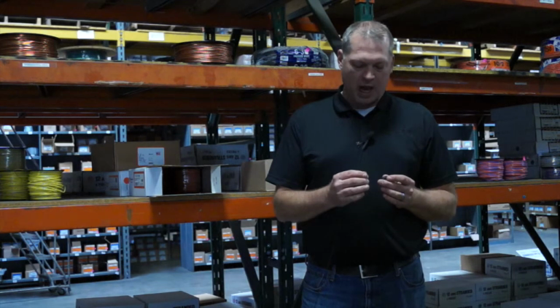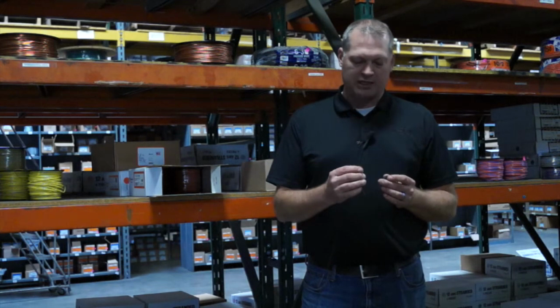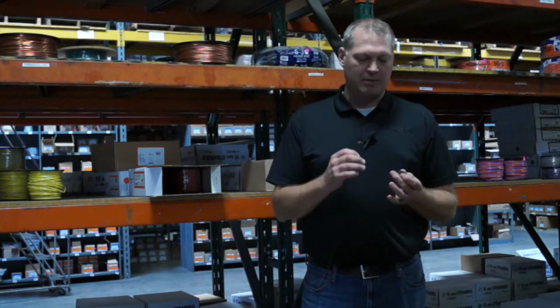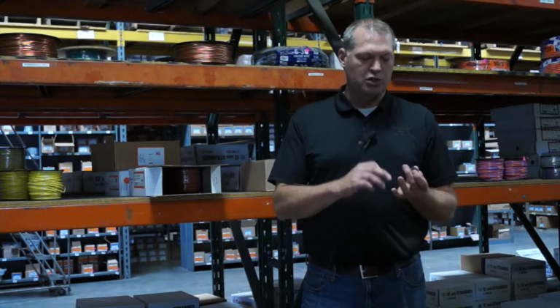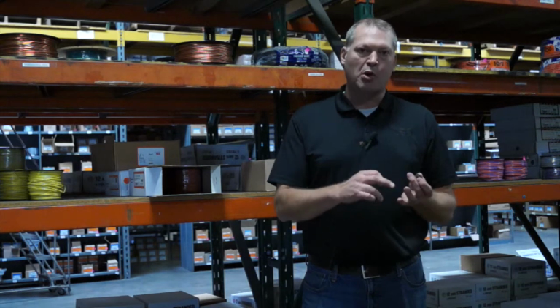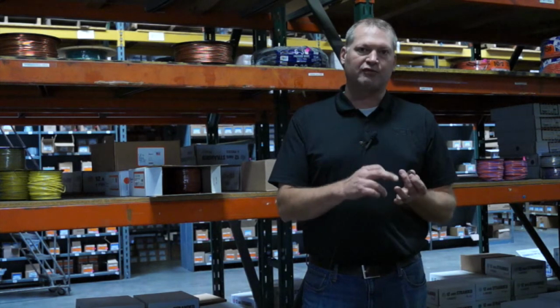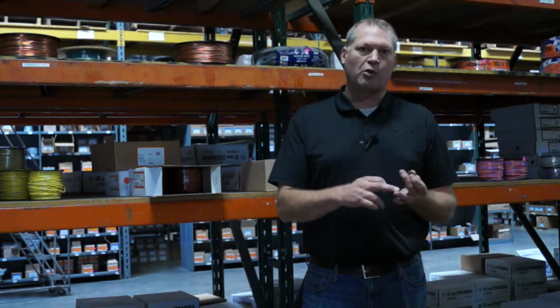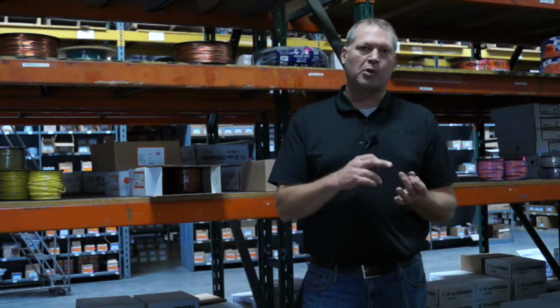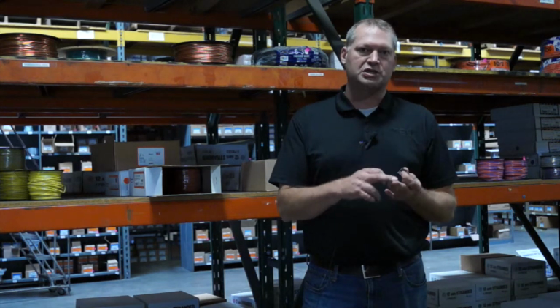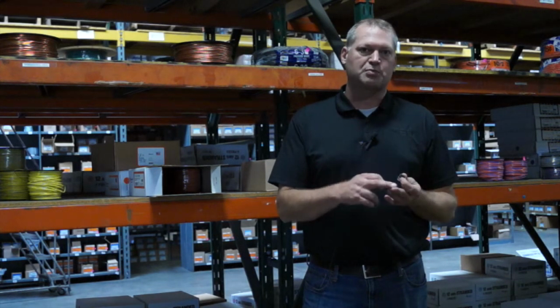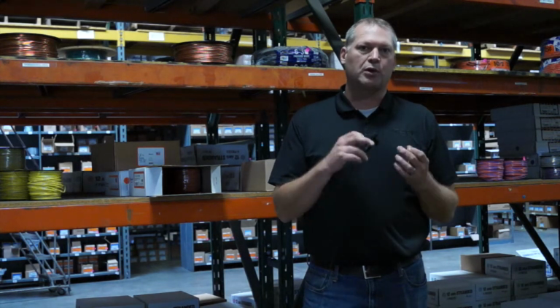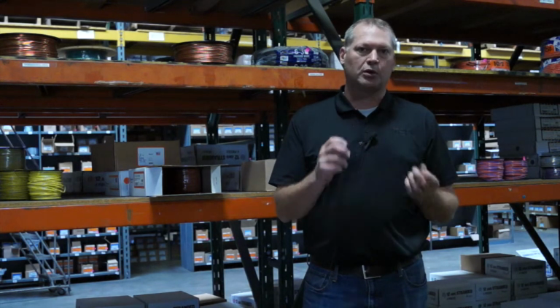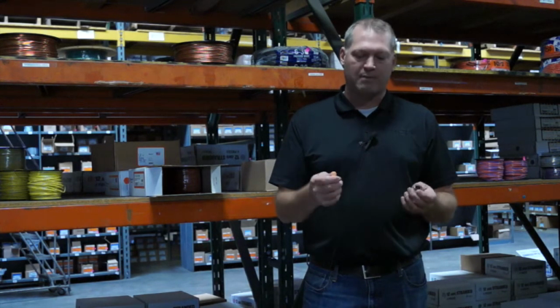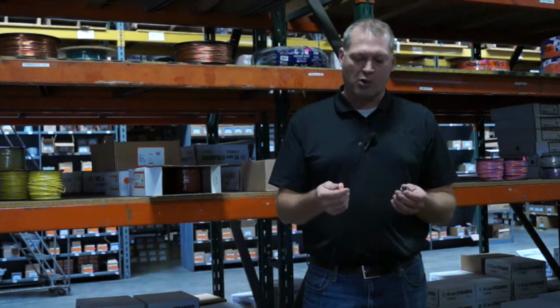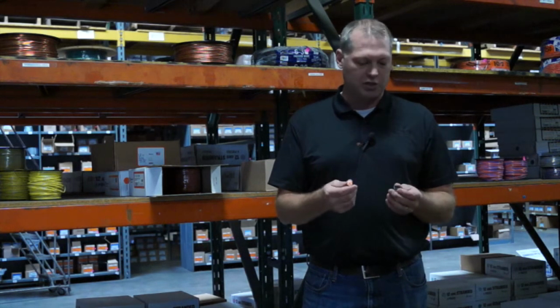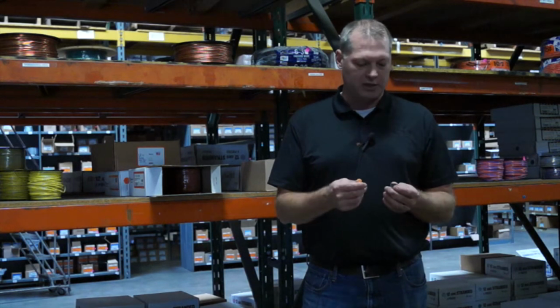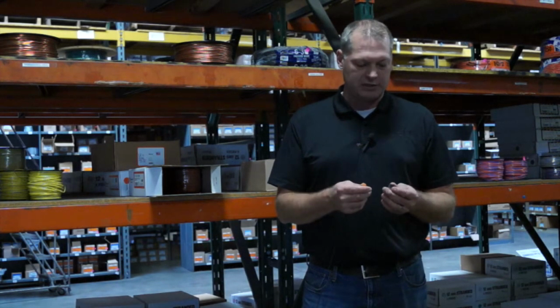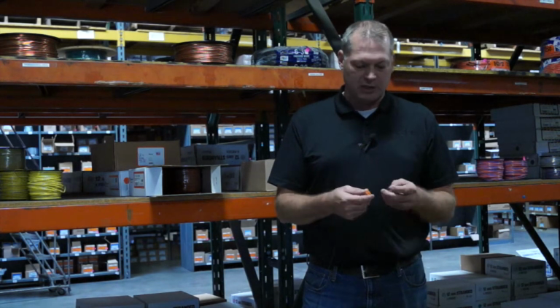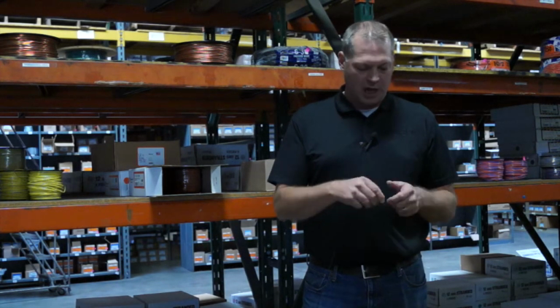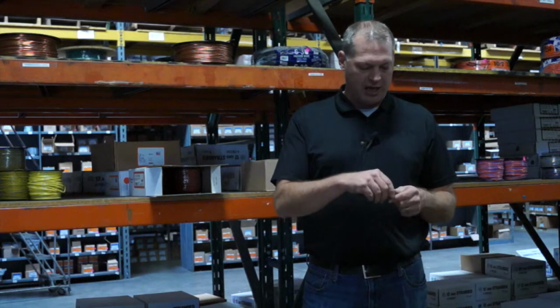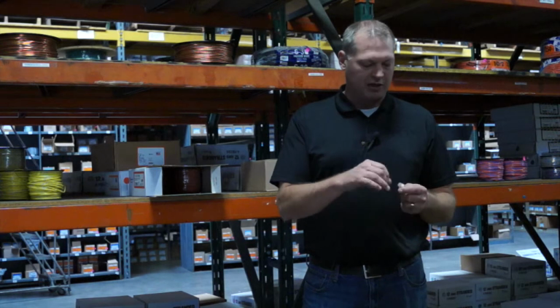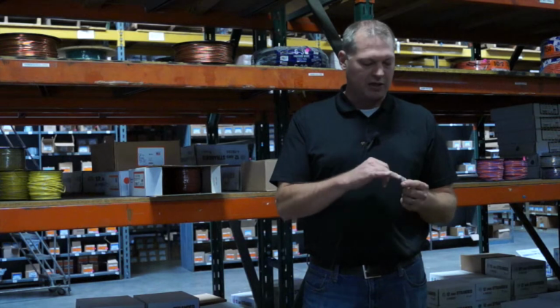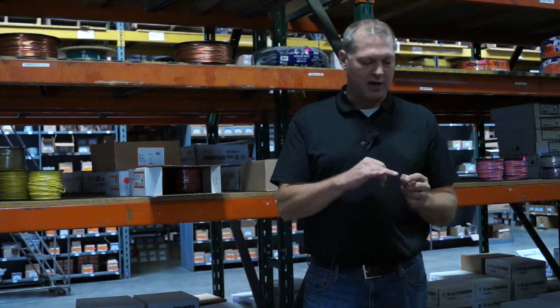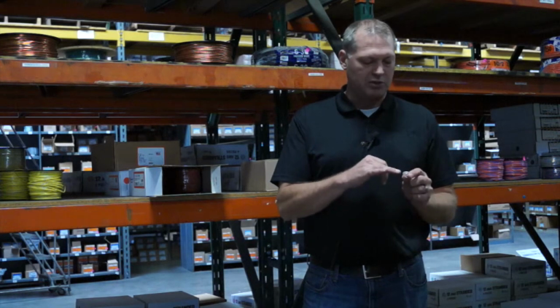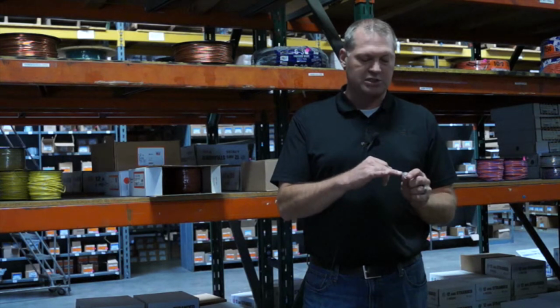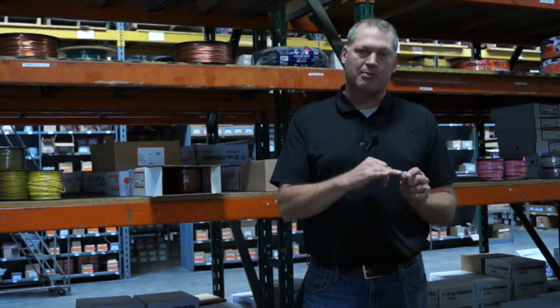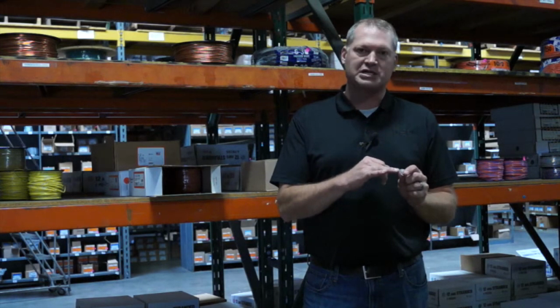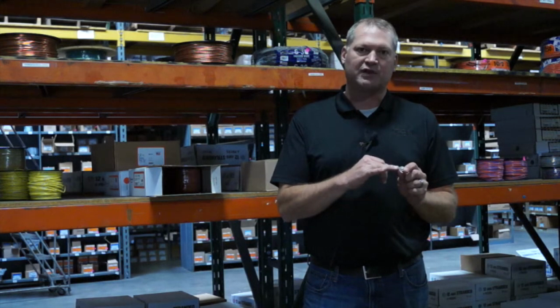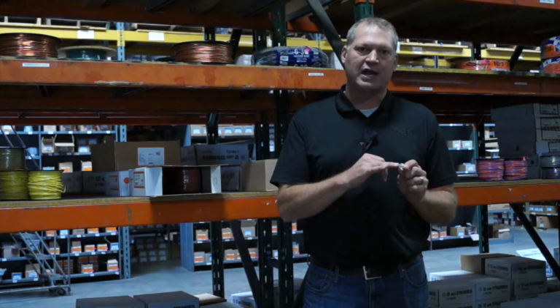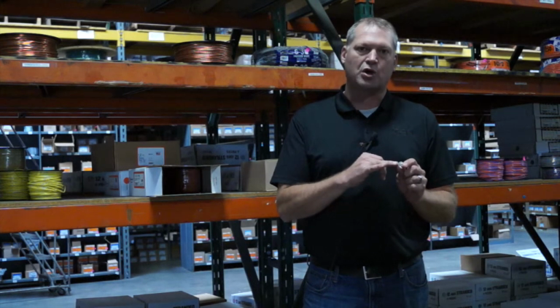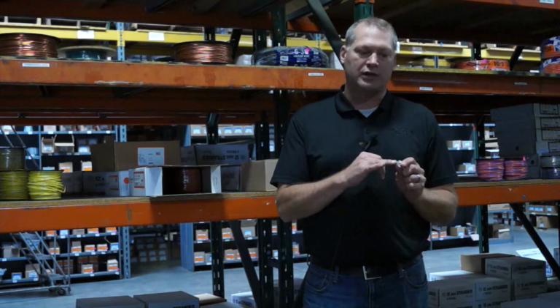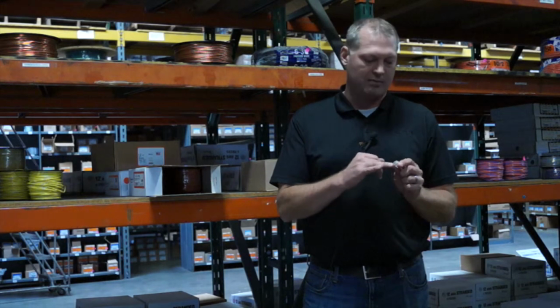They come in two port, four port, six port, or eight ports. They have a clear end so you can see a positive connection on them.